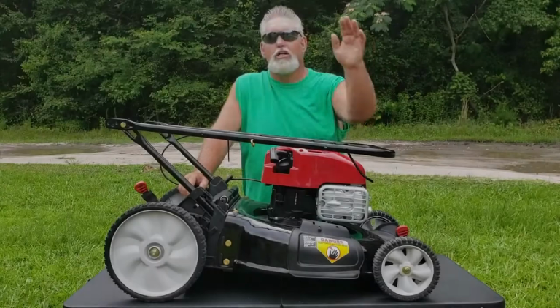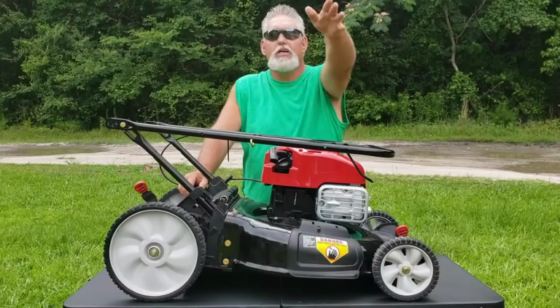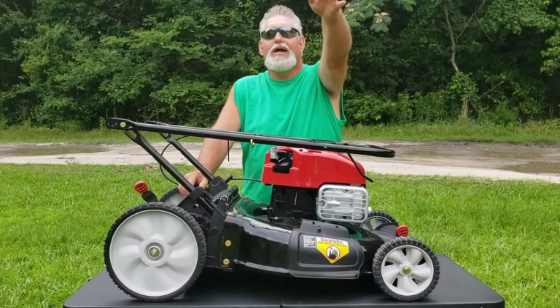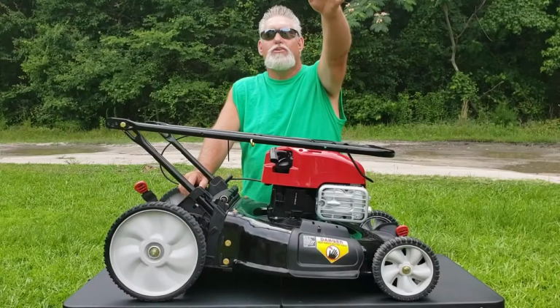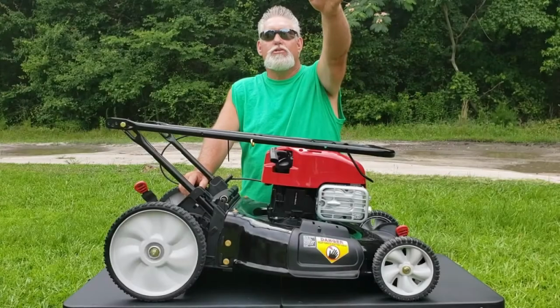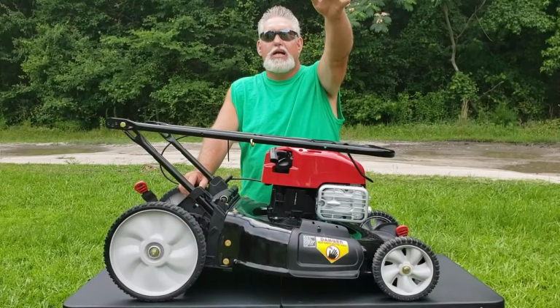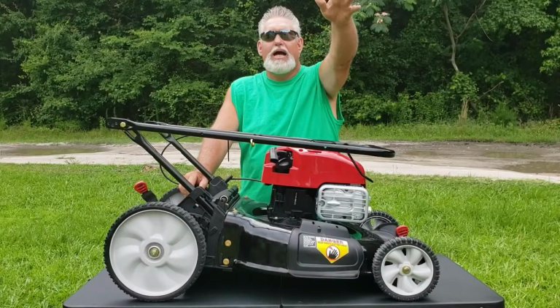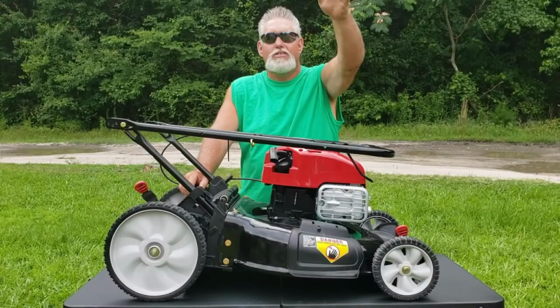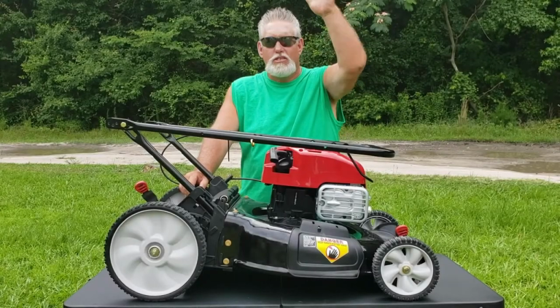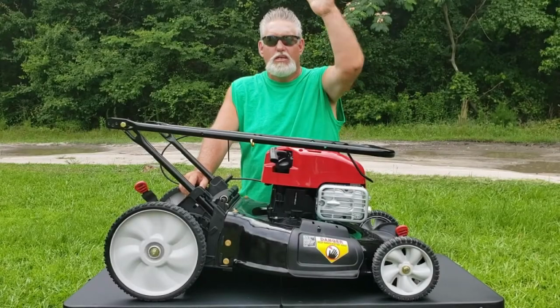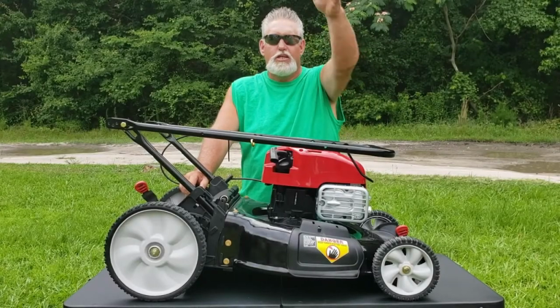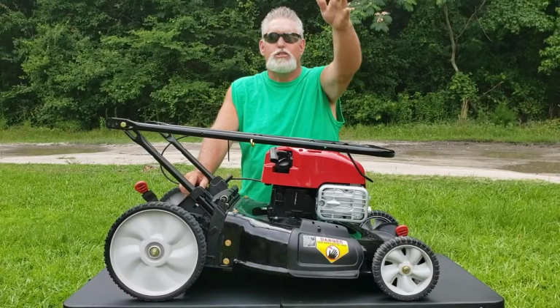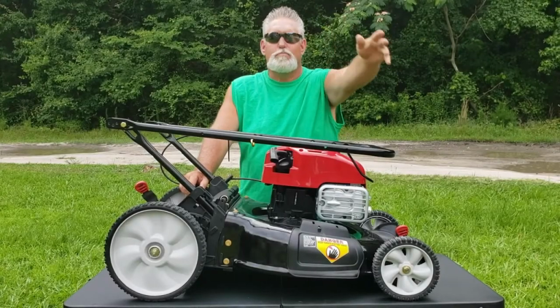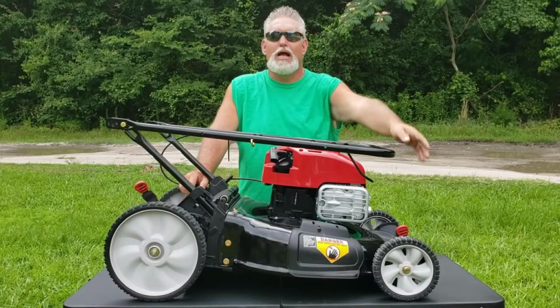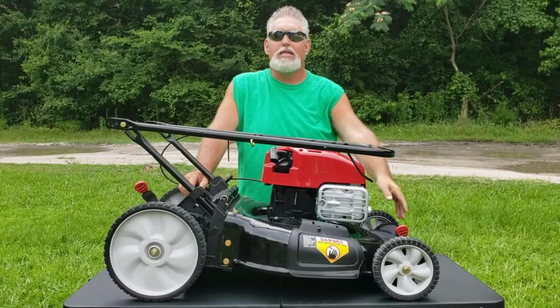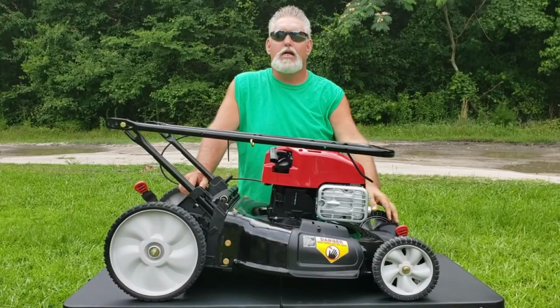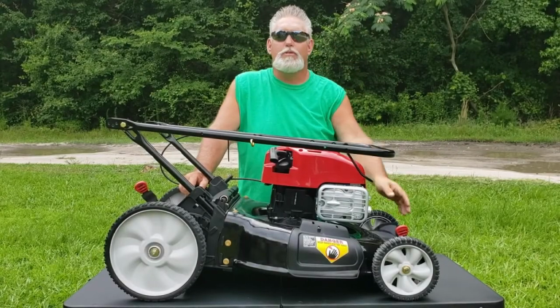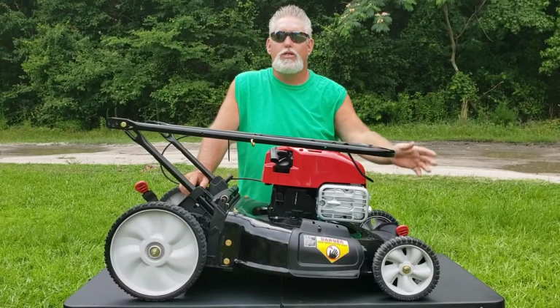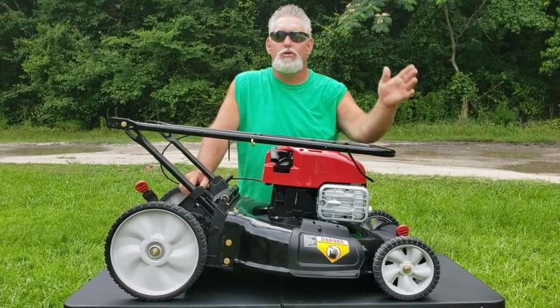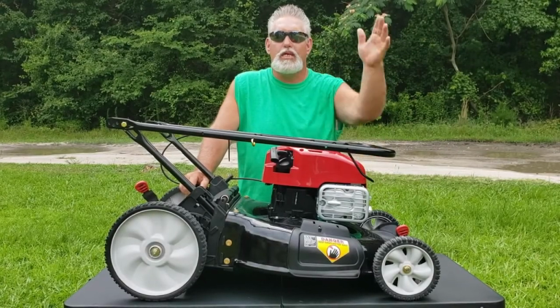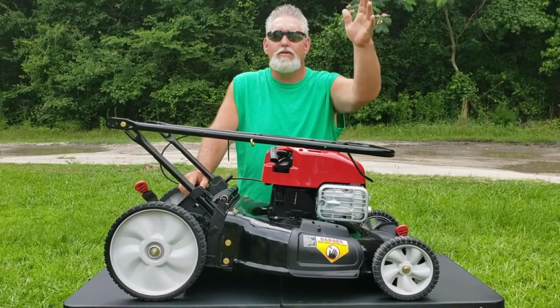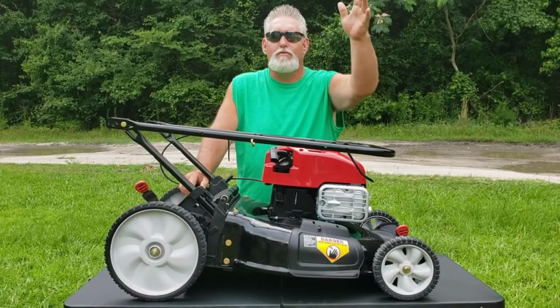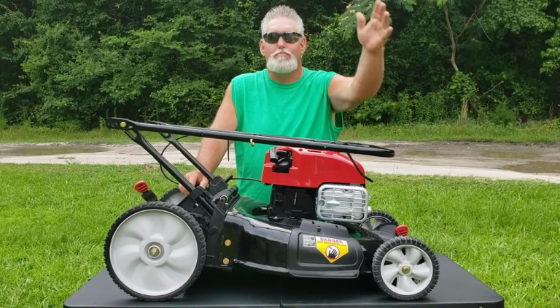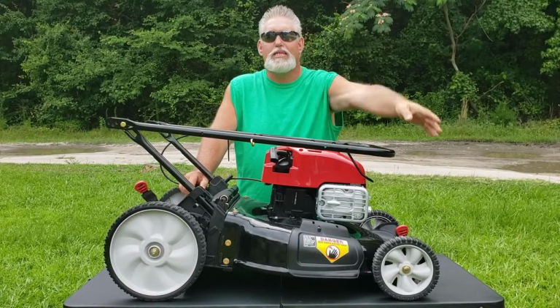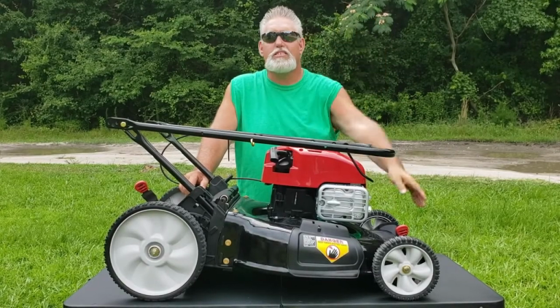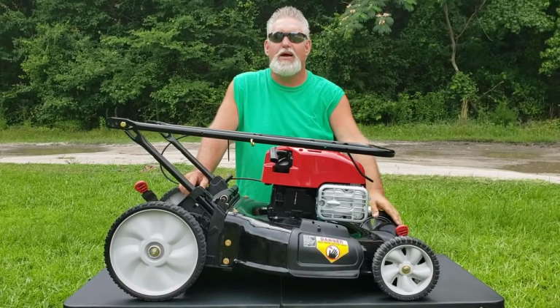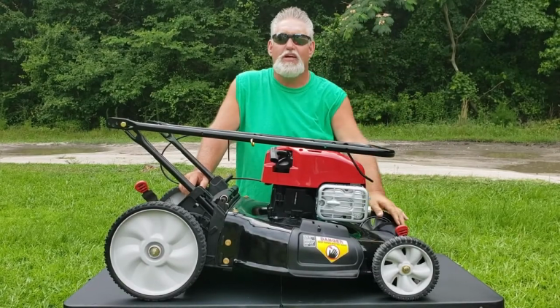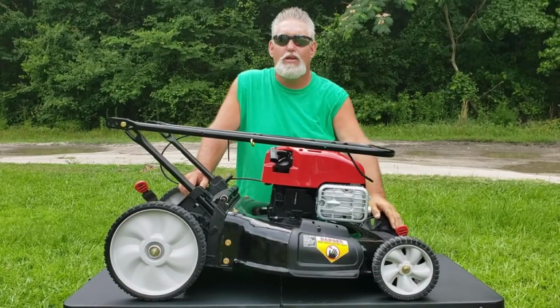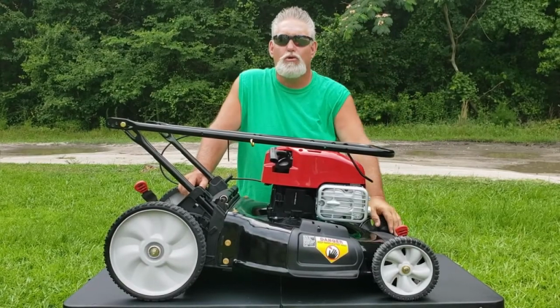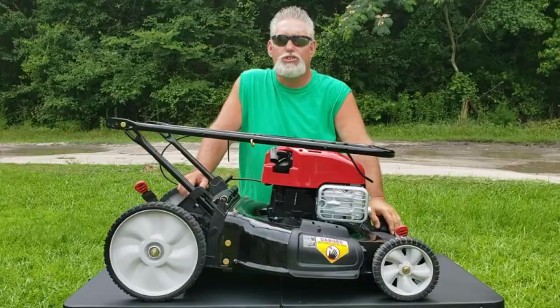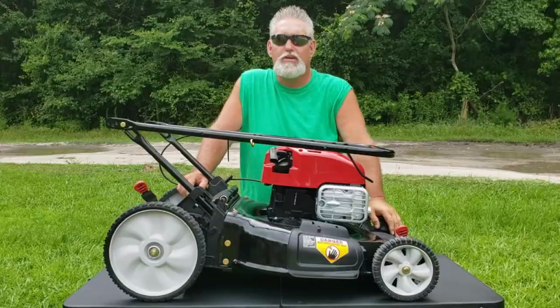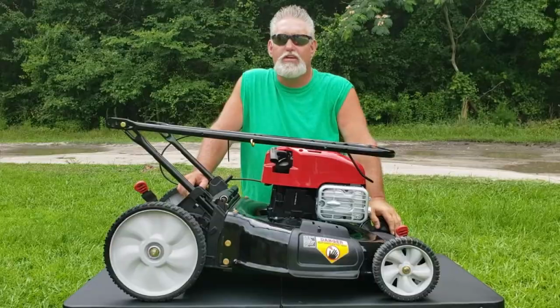Good afternoon guys, this is Brian coming to you again from Big South Outdoors TV.